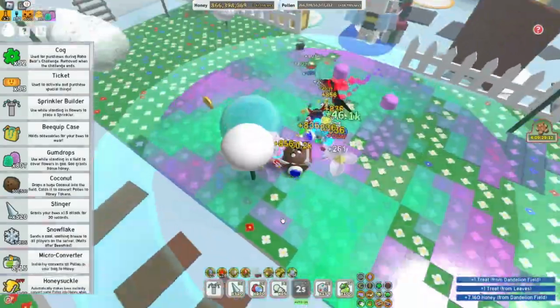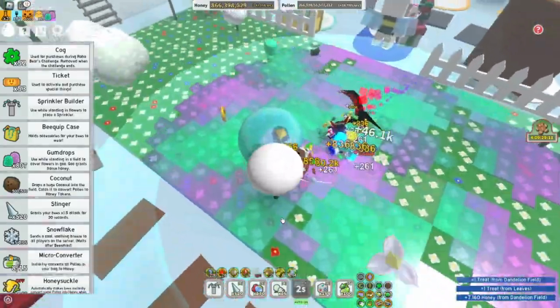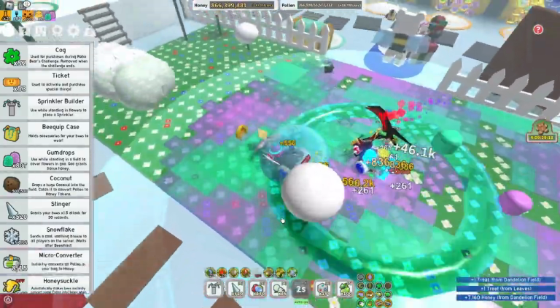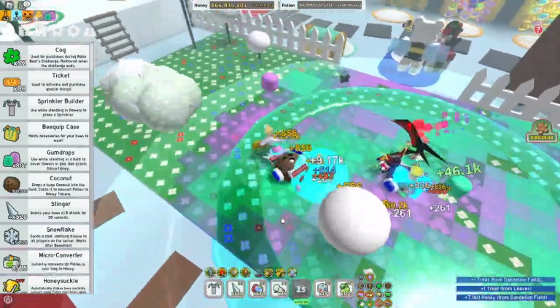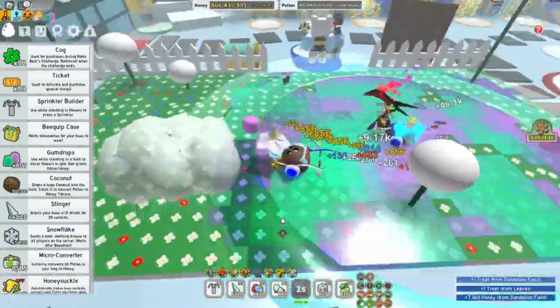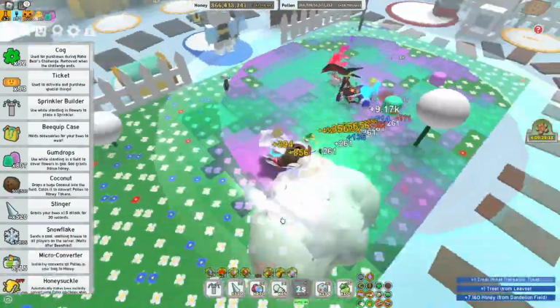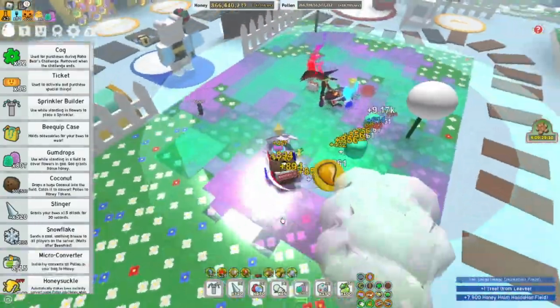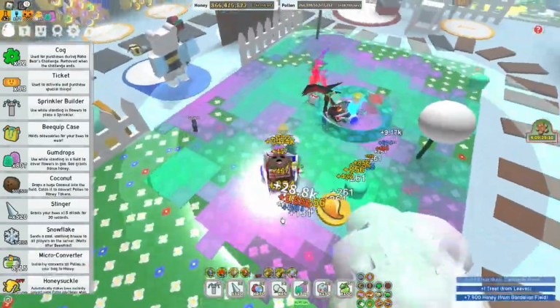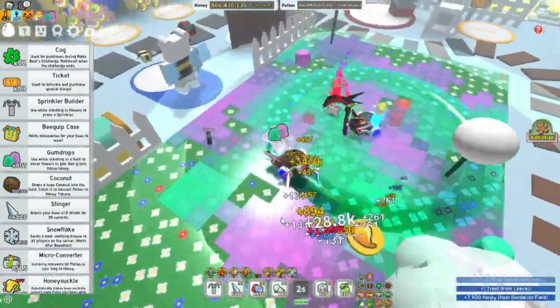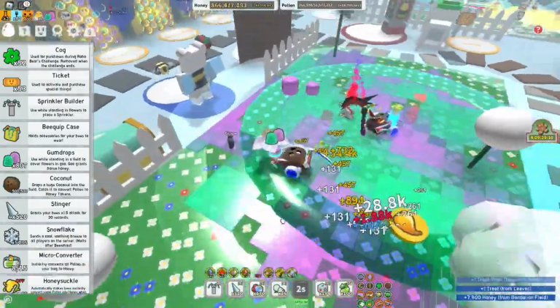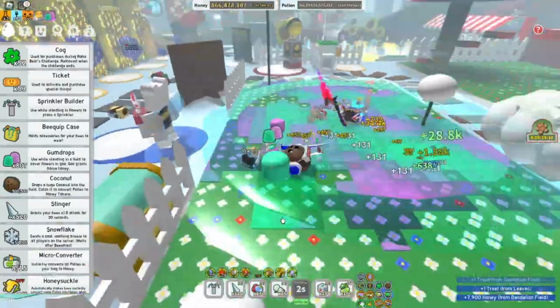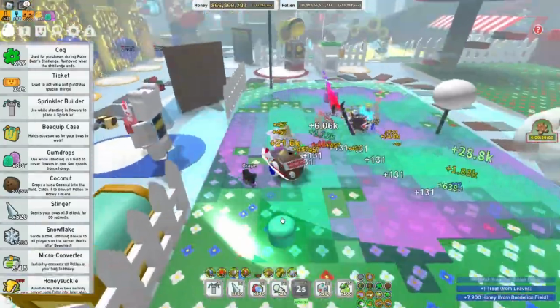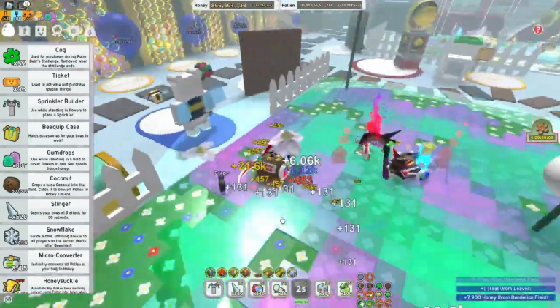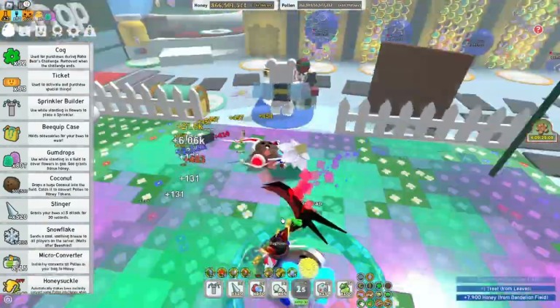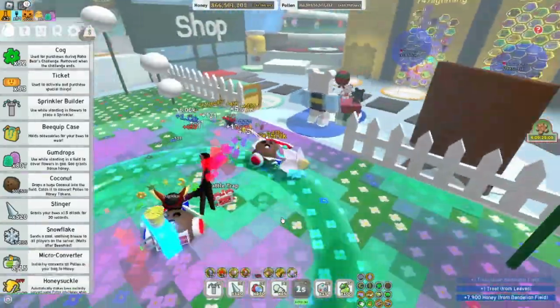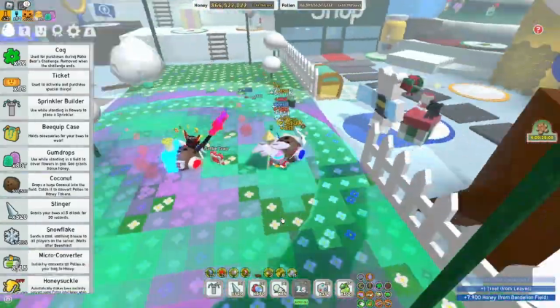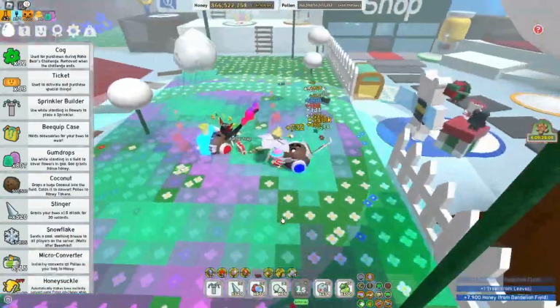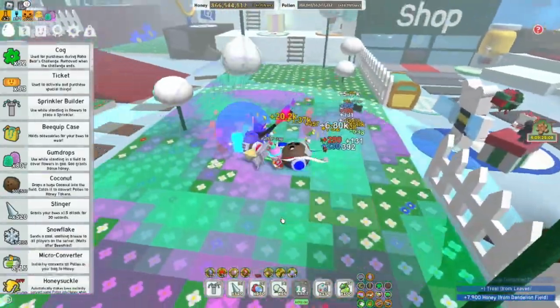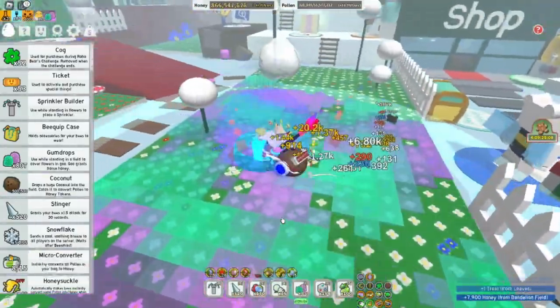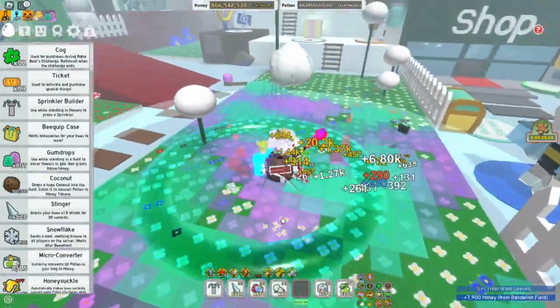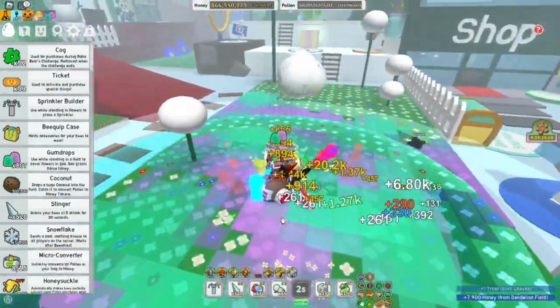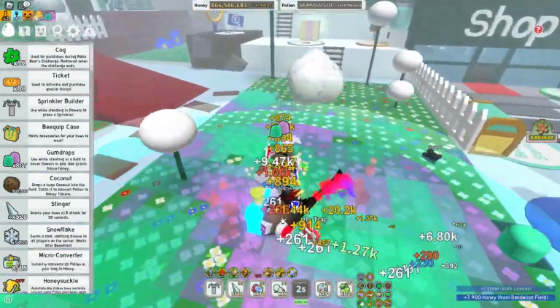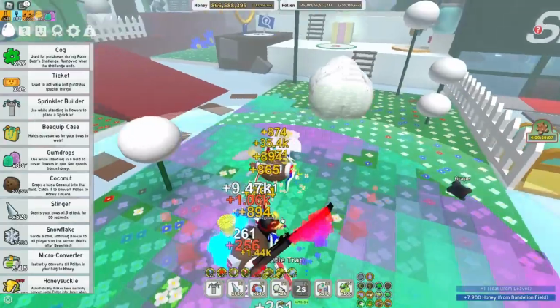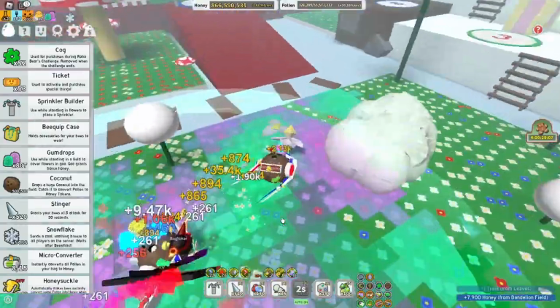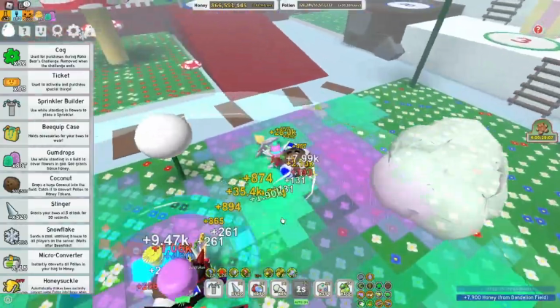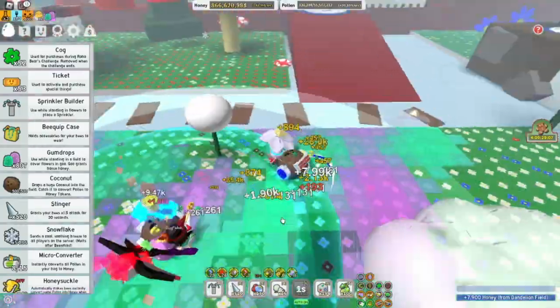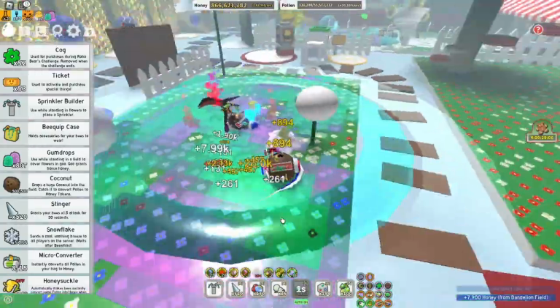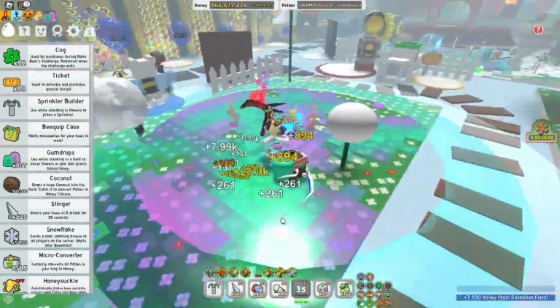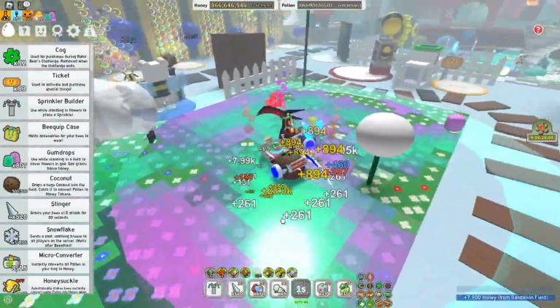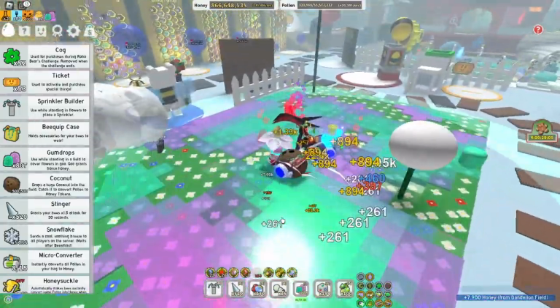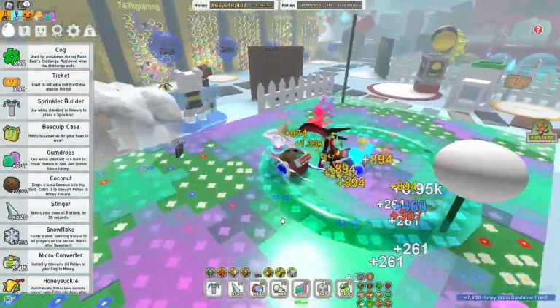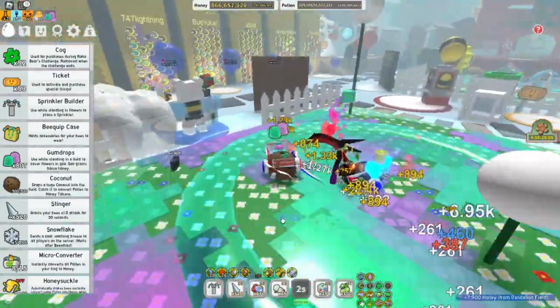Every 30th goo token will spawn a Gummy Bear Morph that will give you lots of abilities.